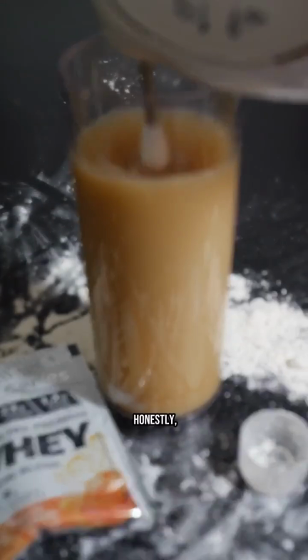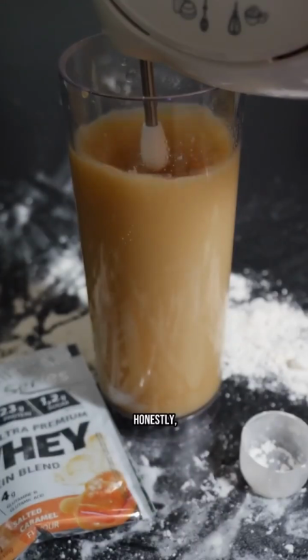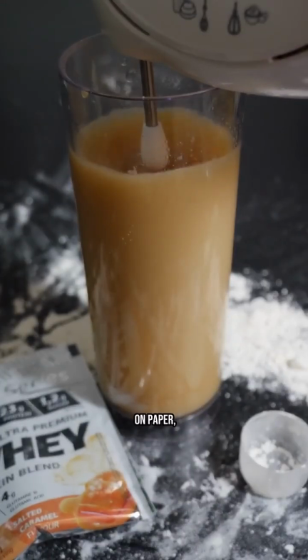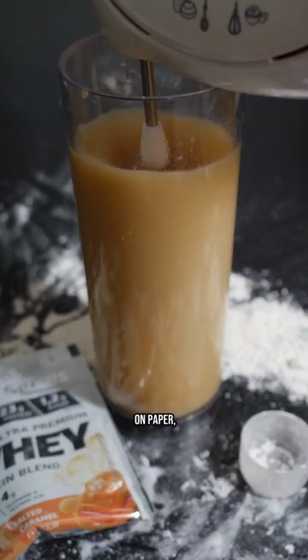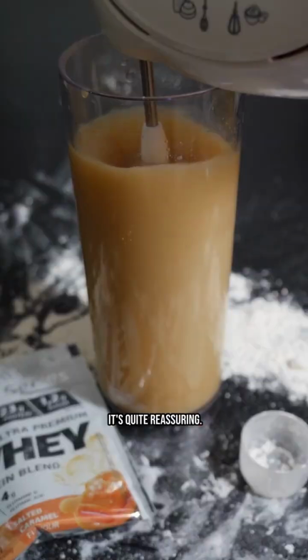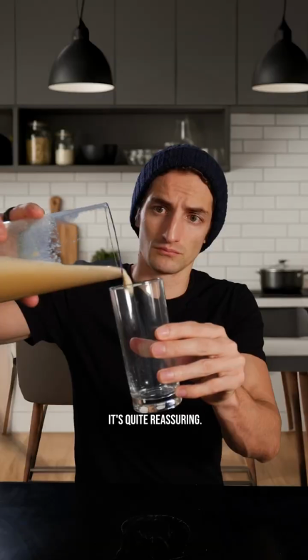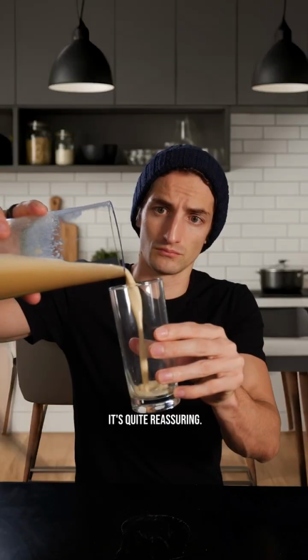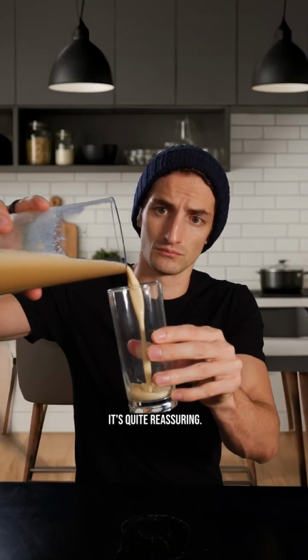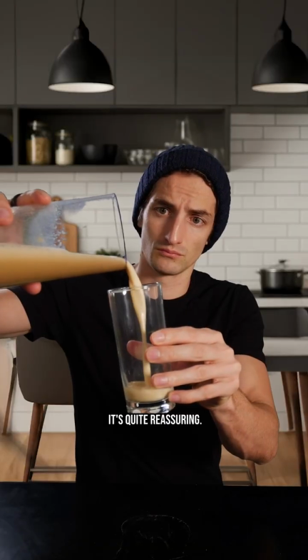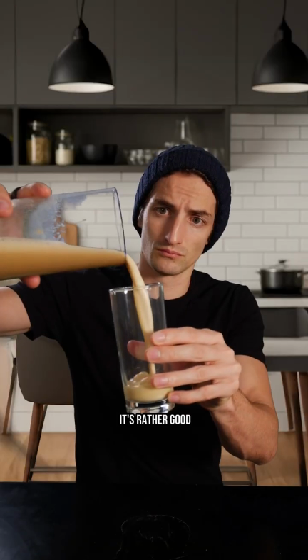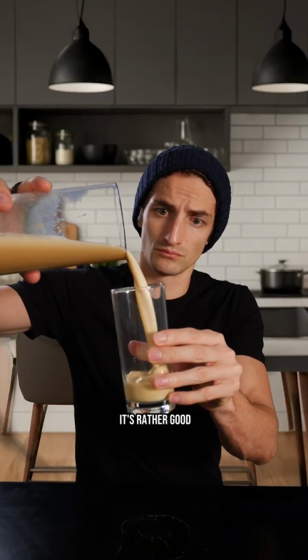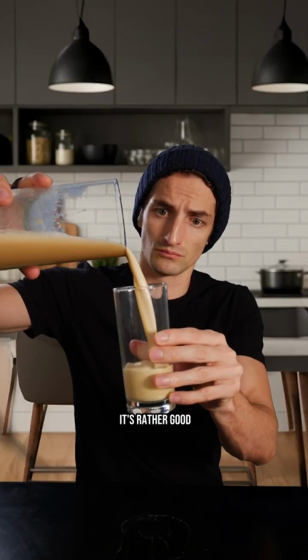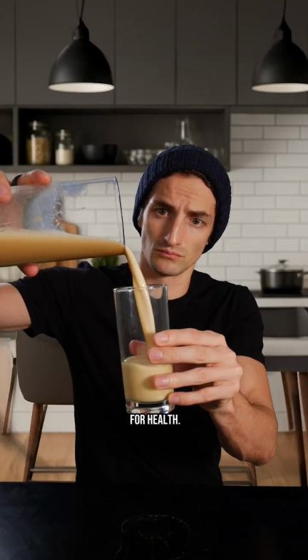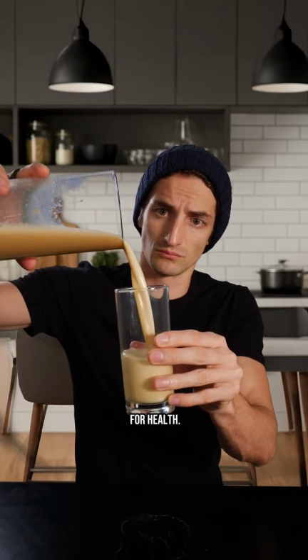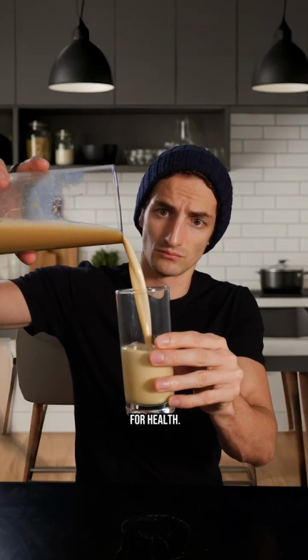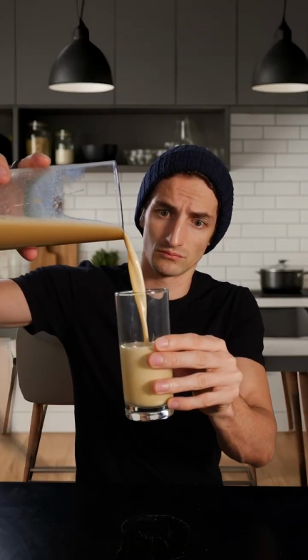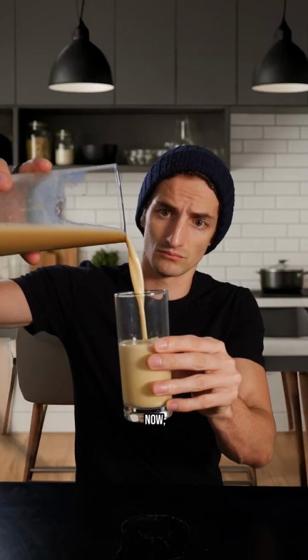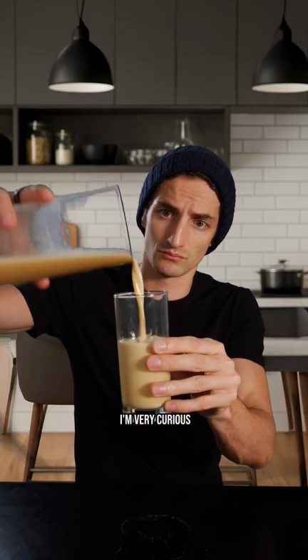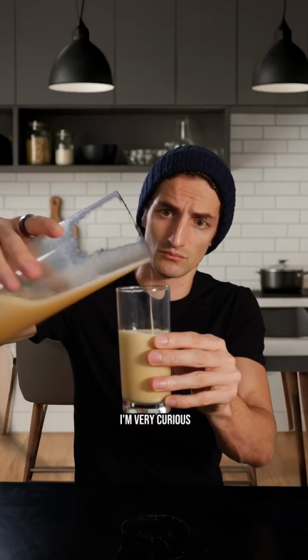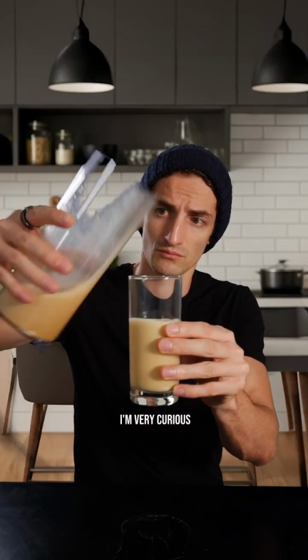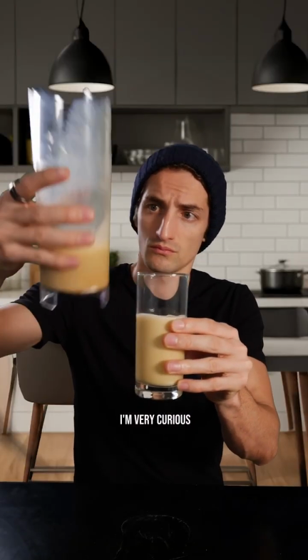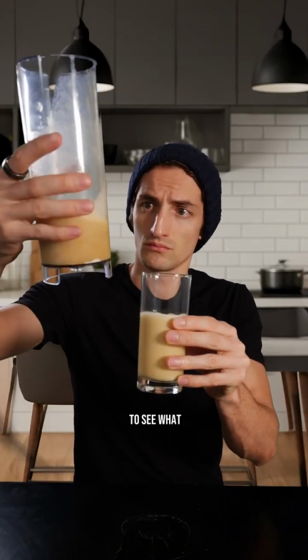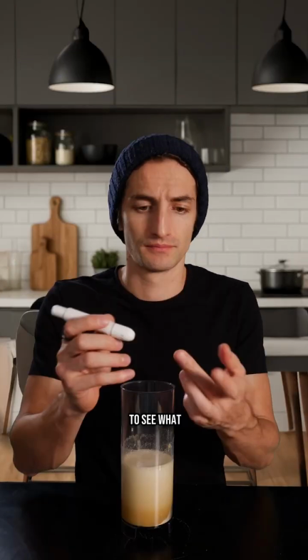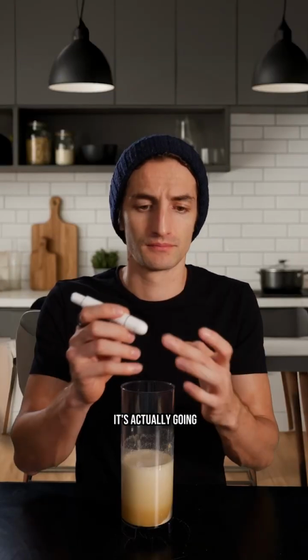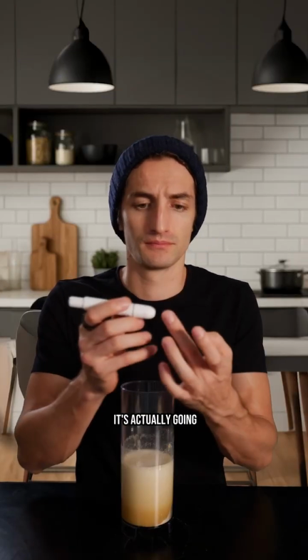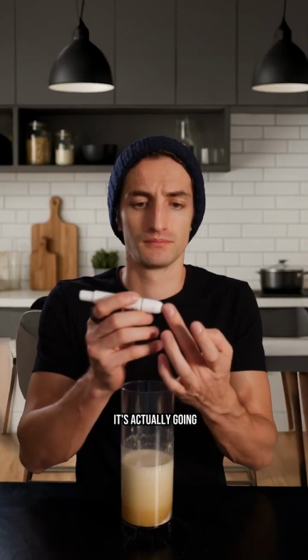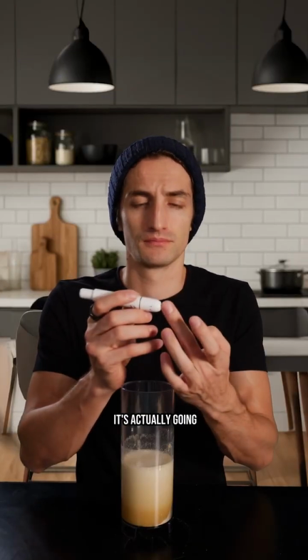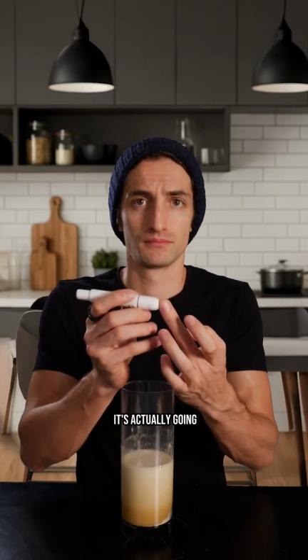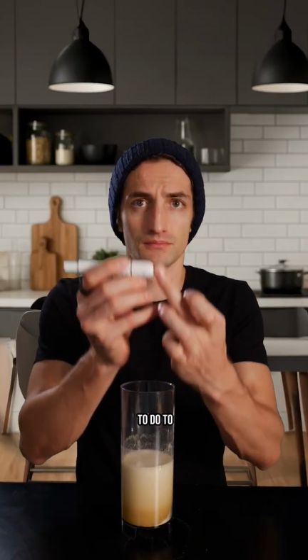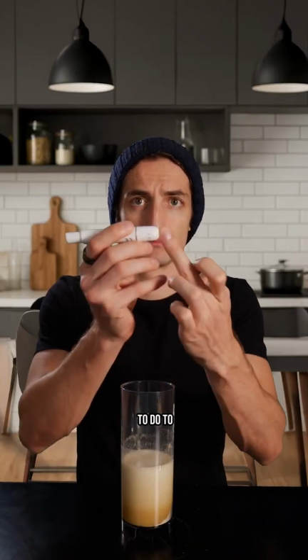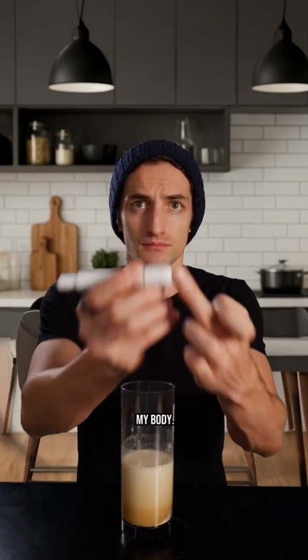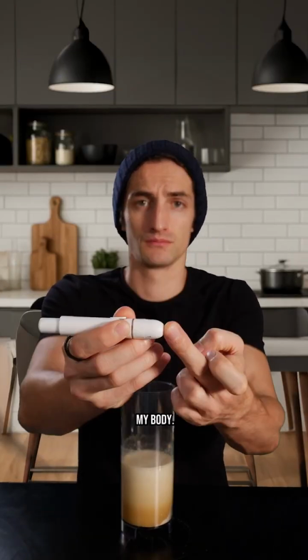Honestly, on paper, it's quite reassuring — it's rather good for health. Now I'm very curious to see what it's actually going to do to my body.